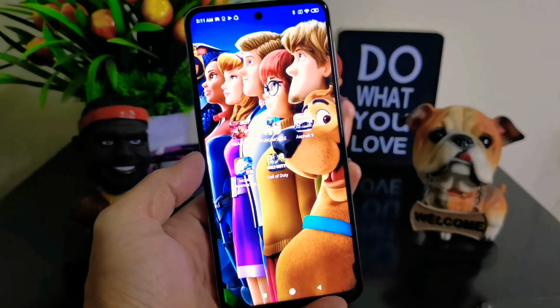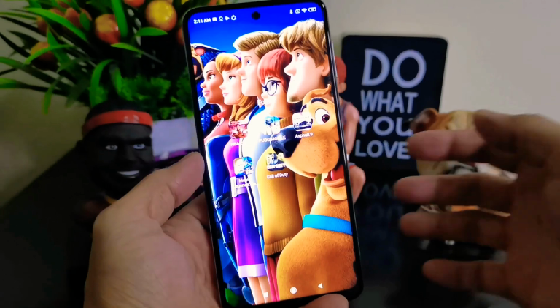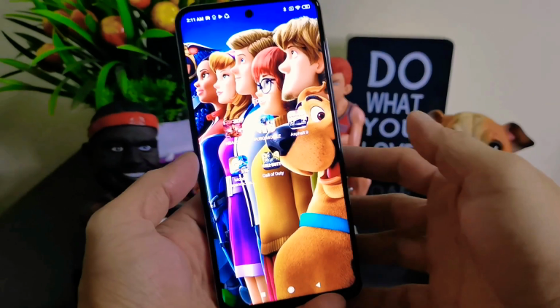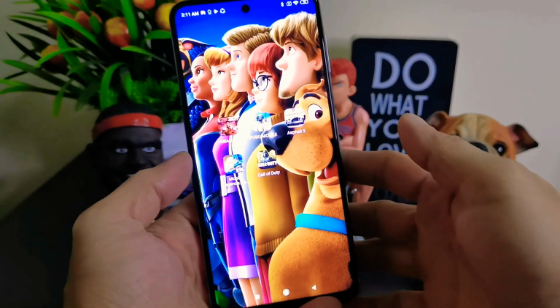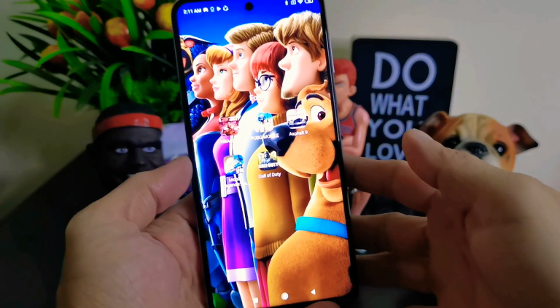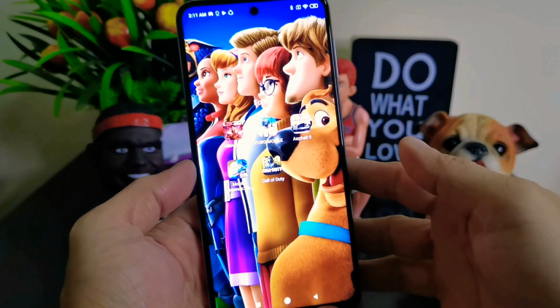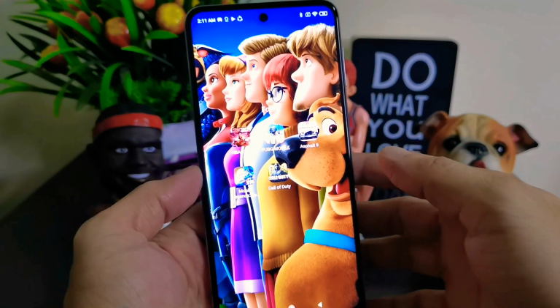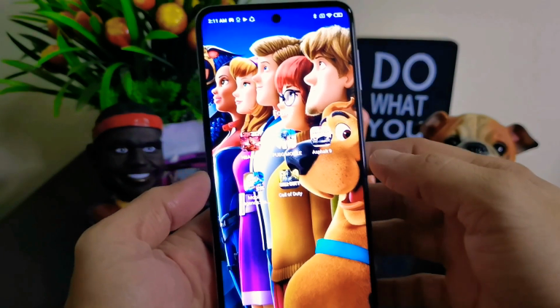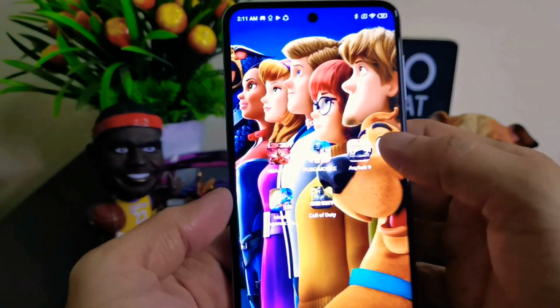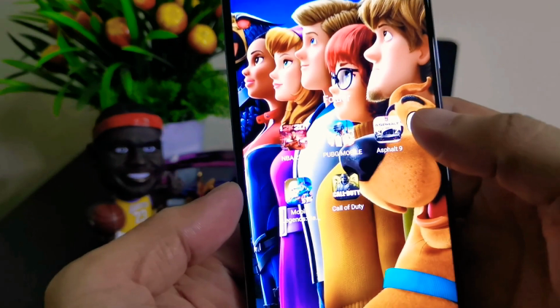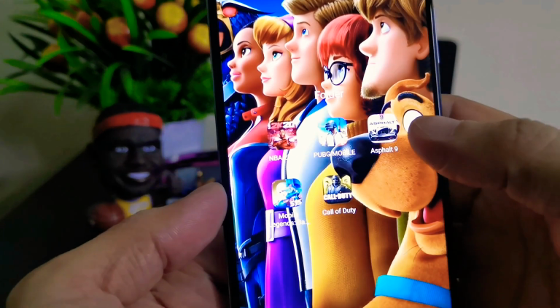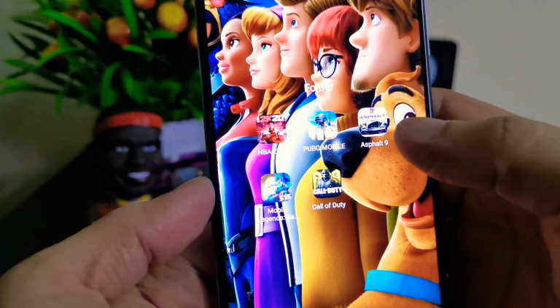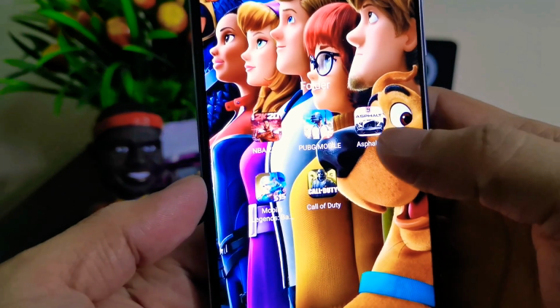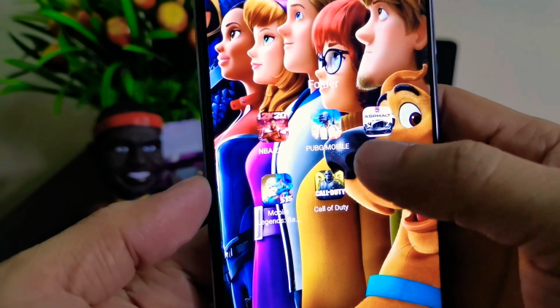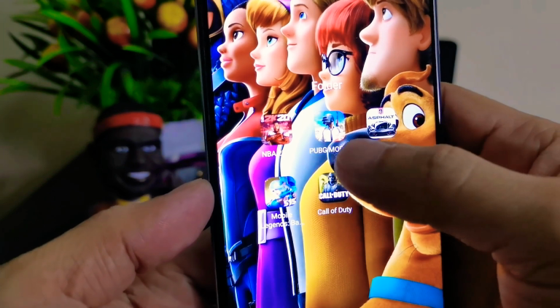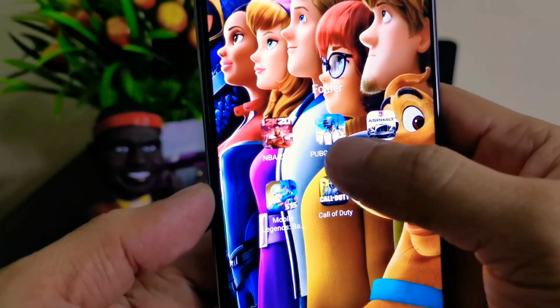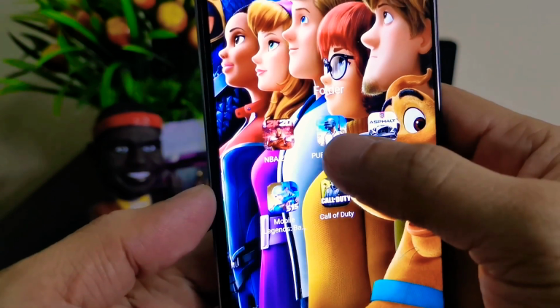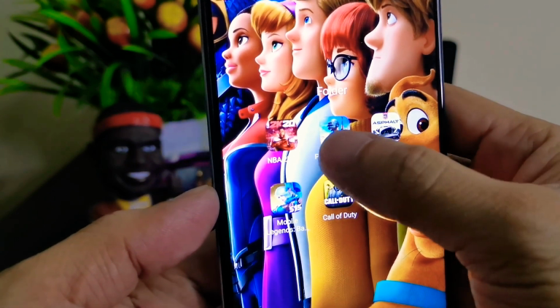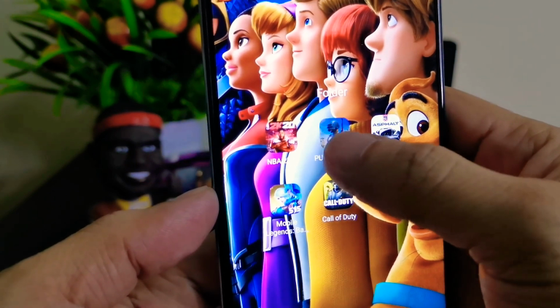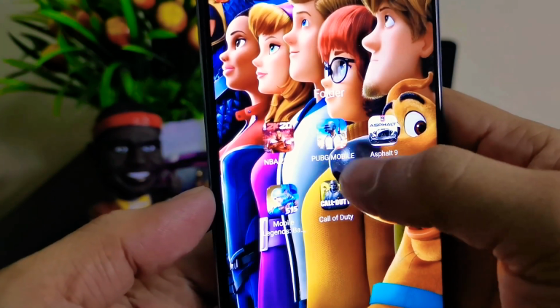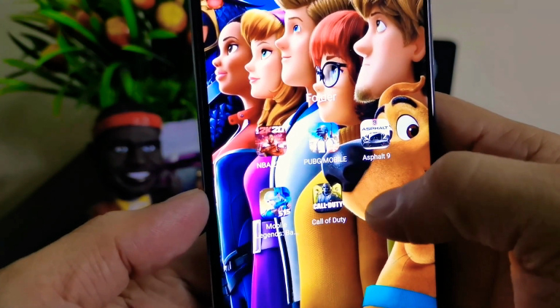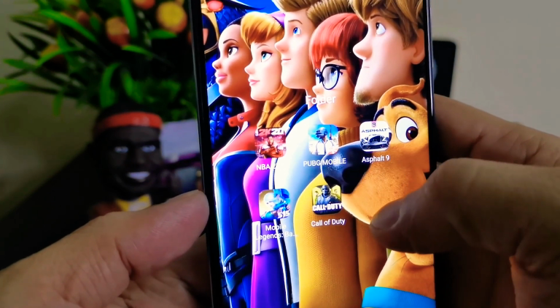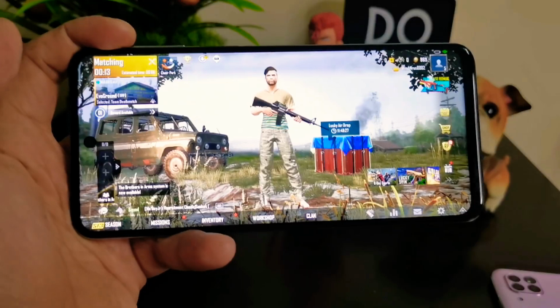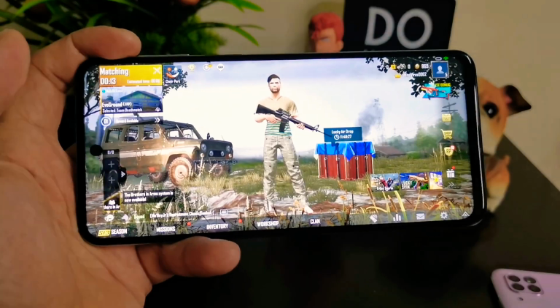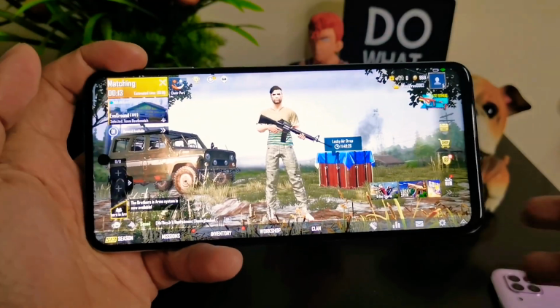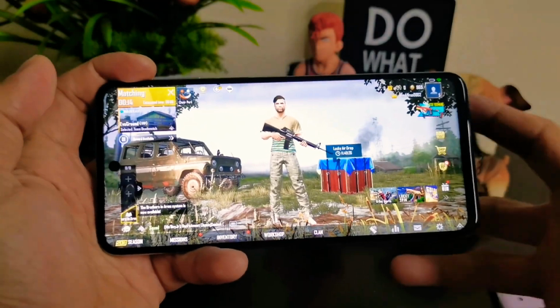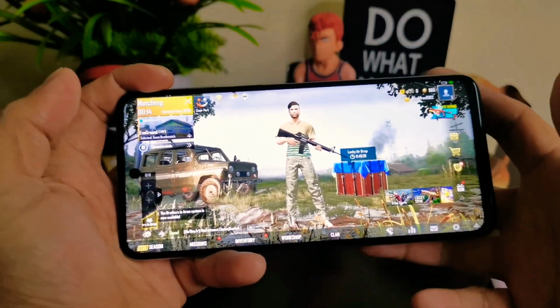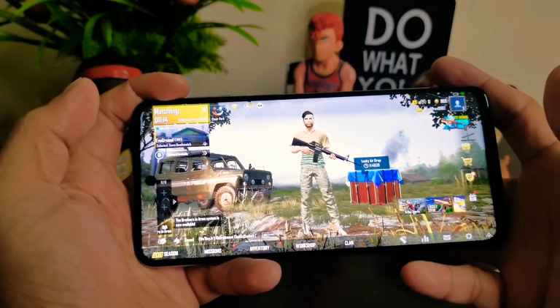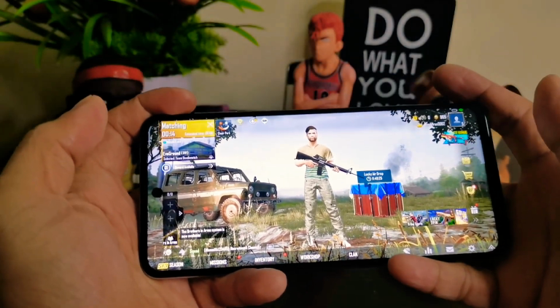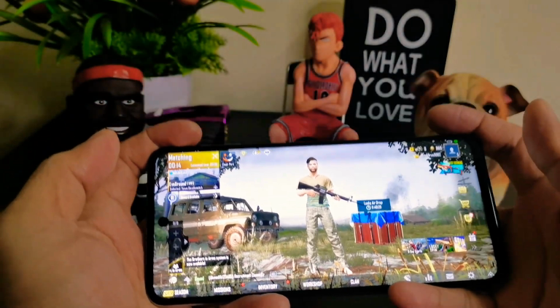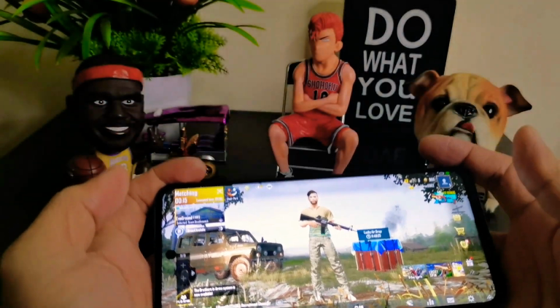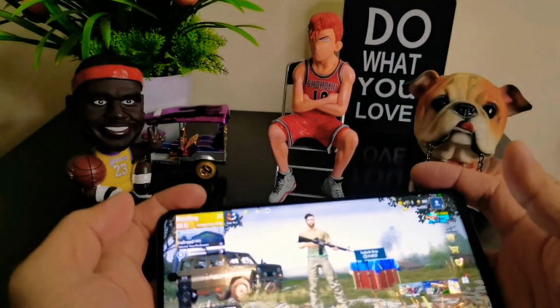So now guys, let's try the performance of this phone playing PUBG Mobile. Let's get it on!